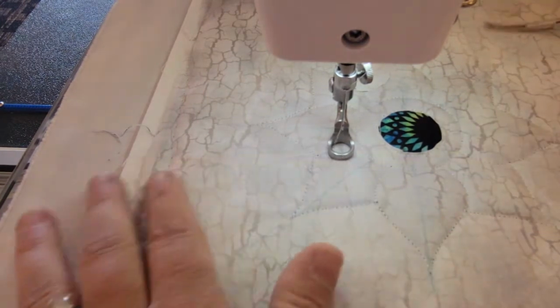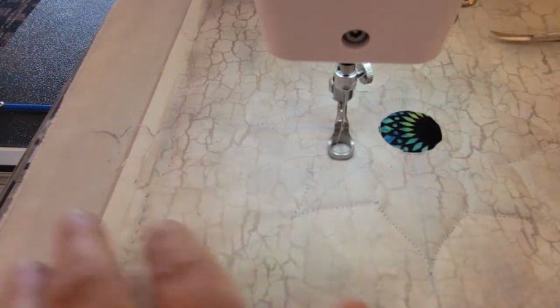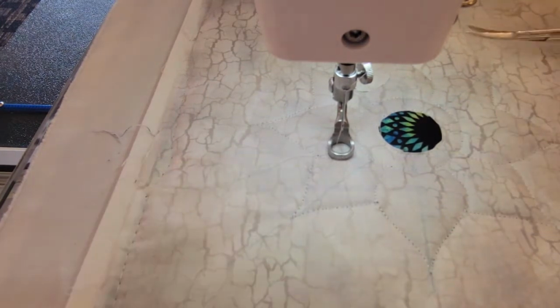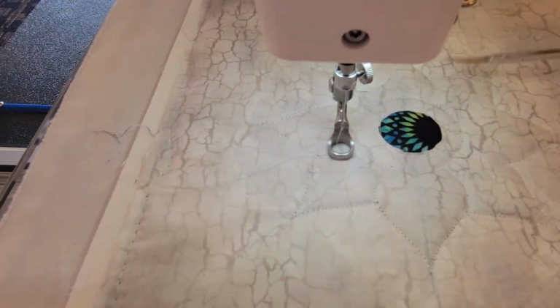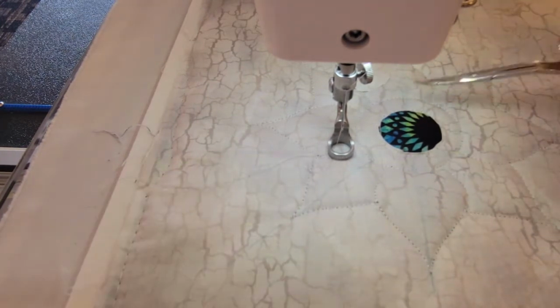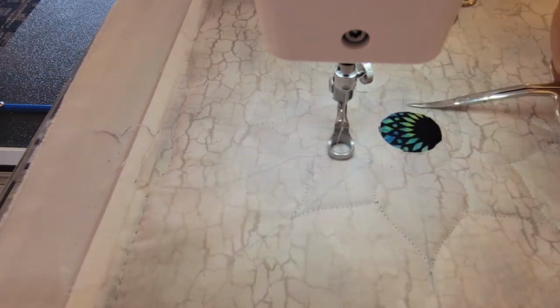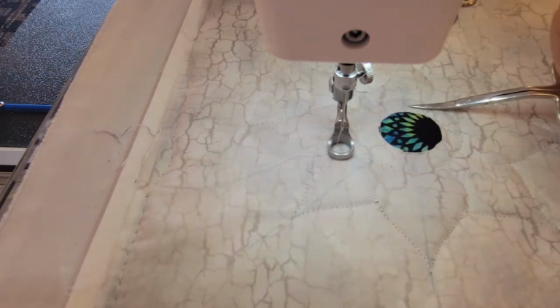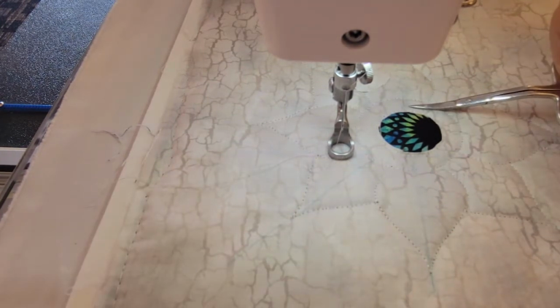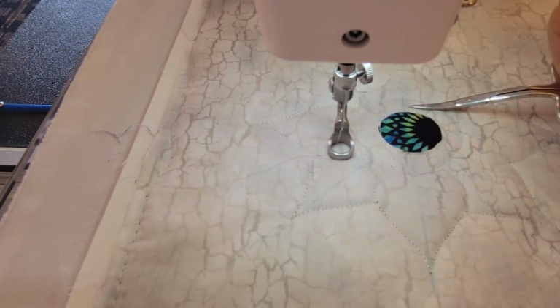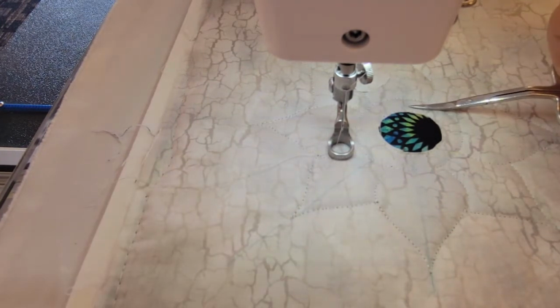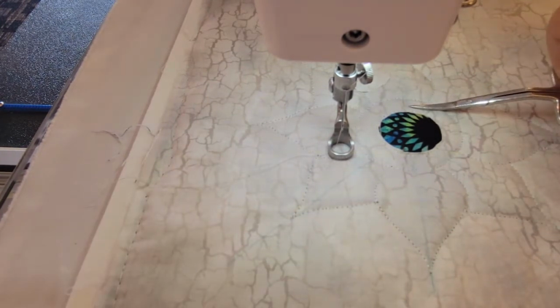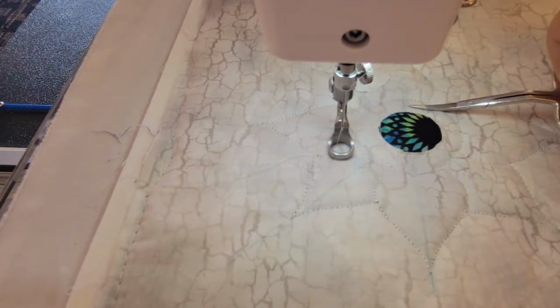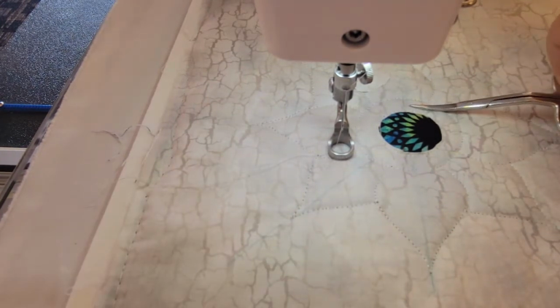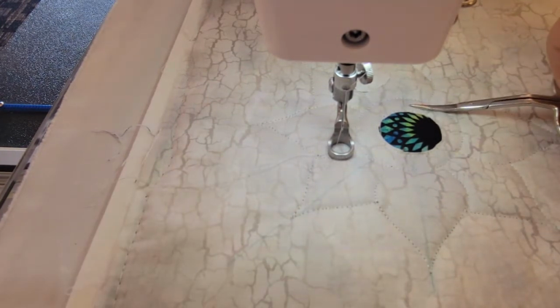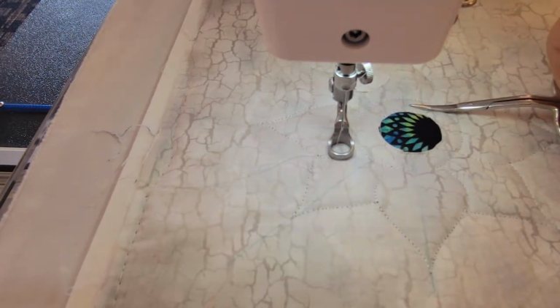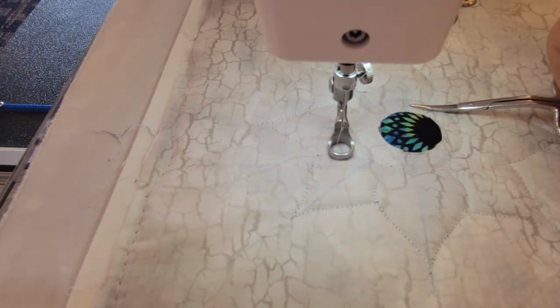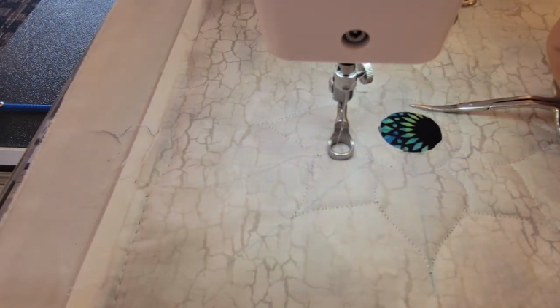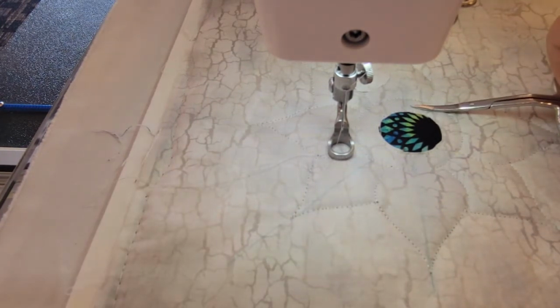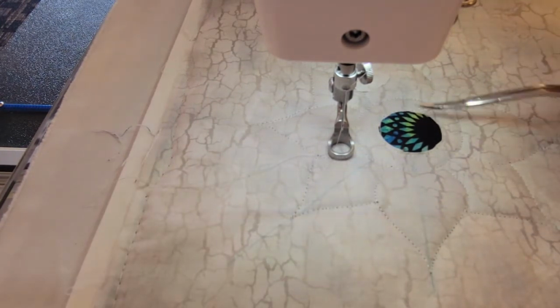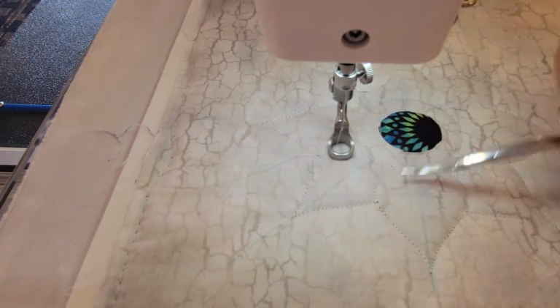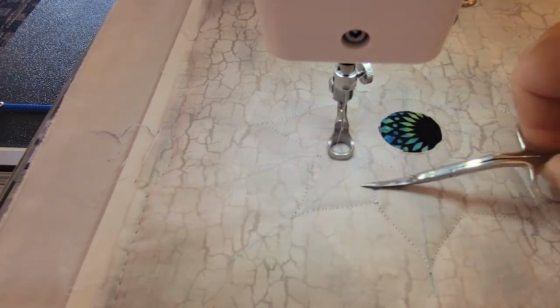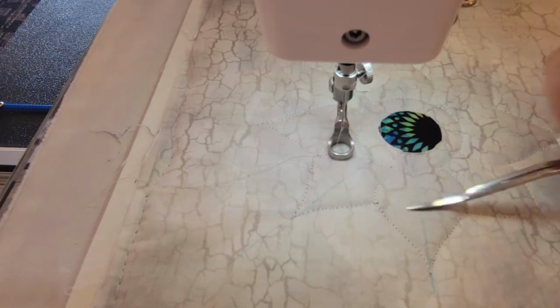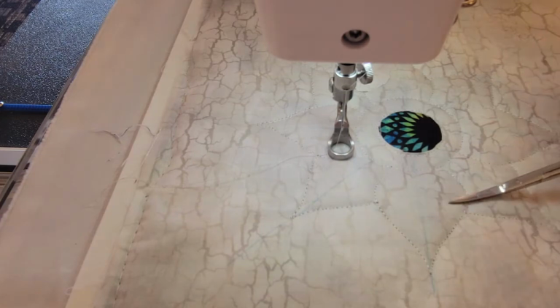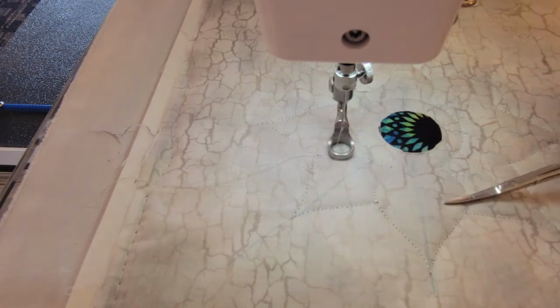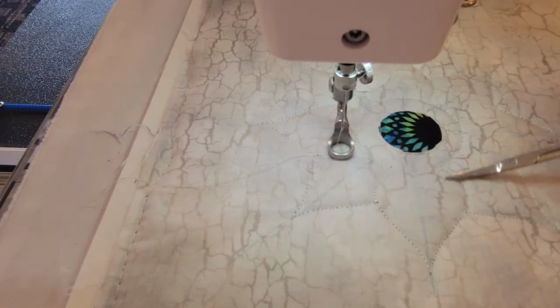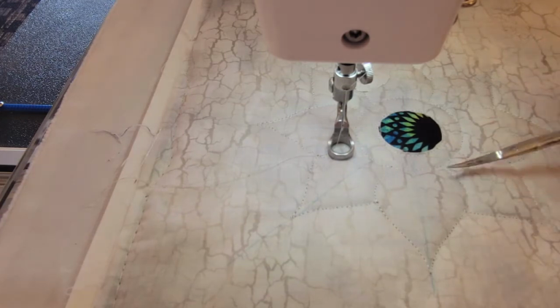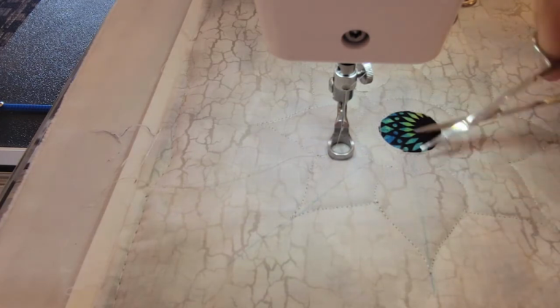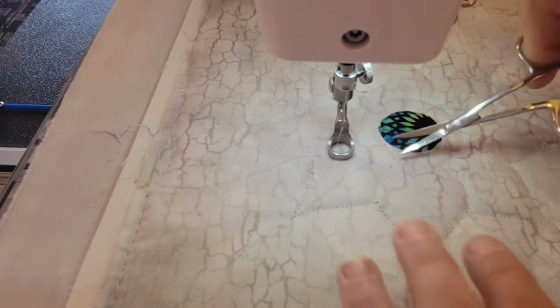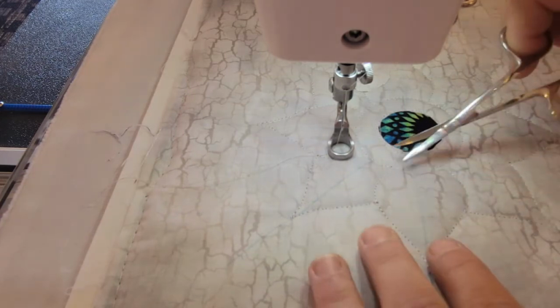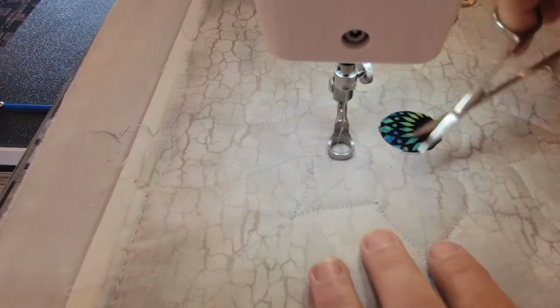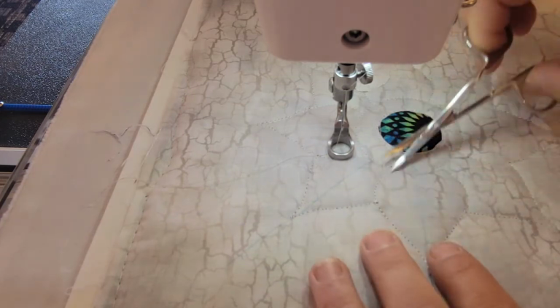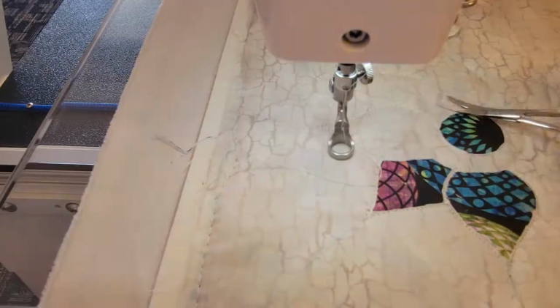Now we're going to leave the next little ring gray and then we're going to cut out all these petals.